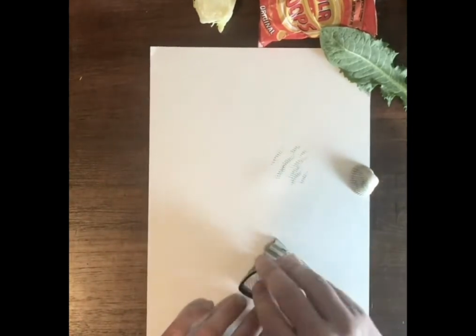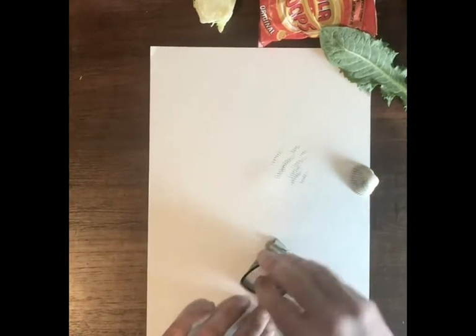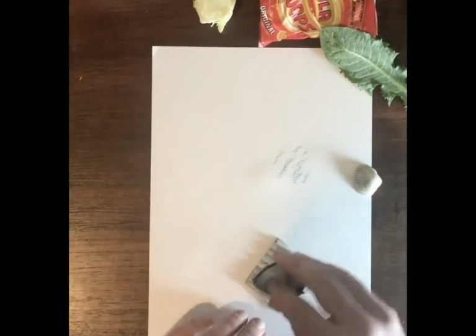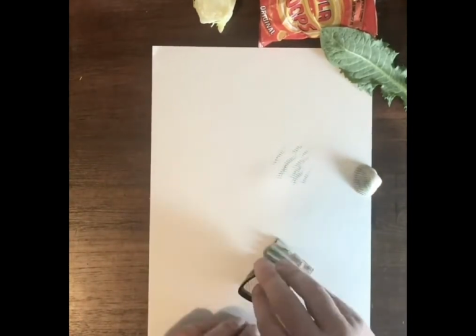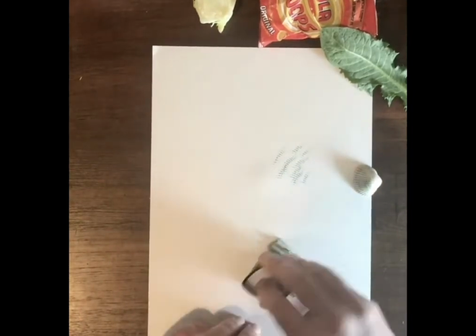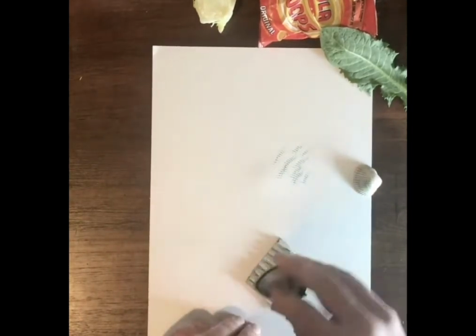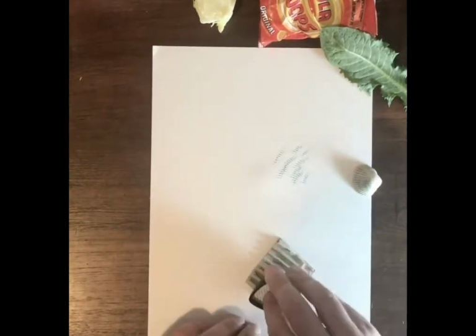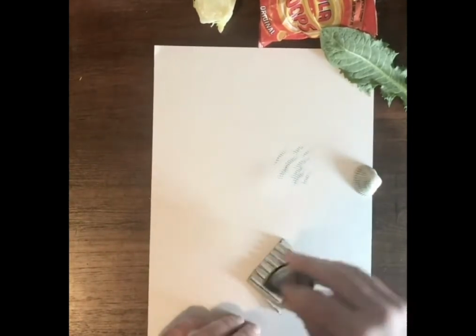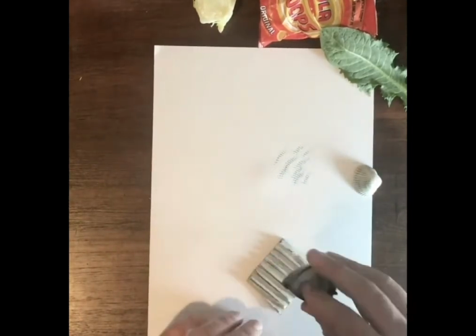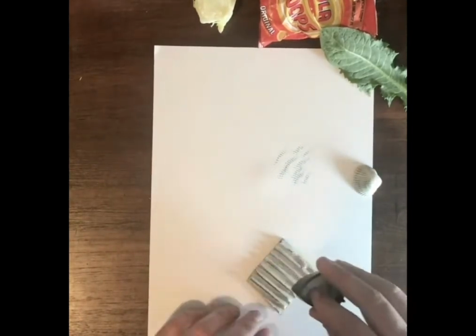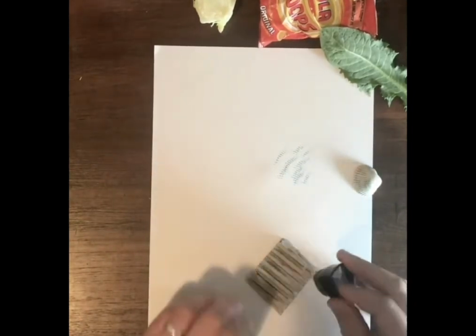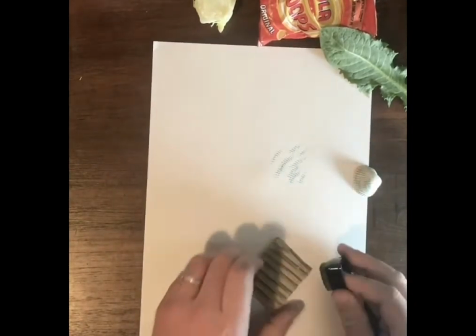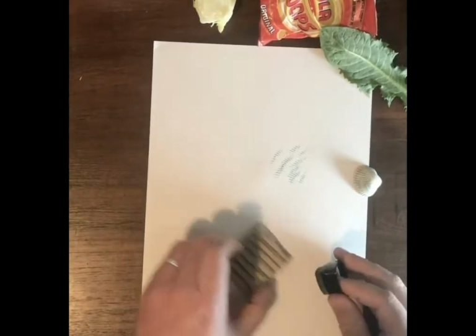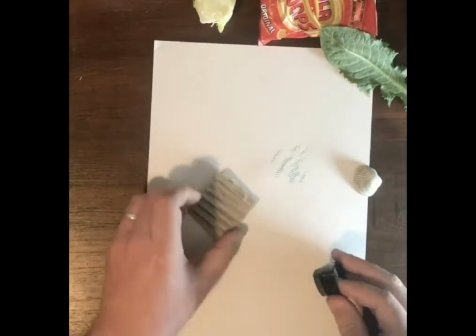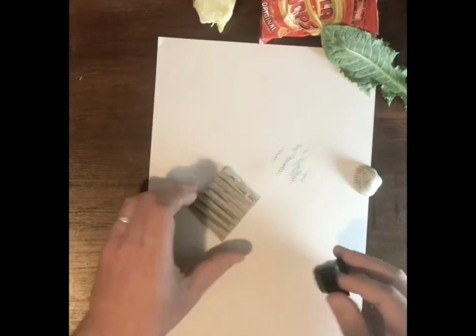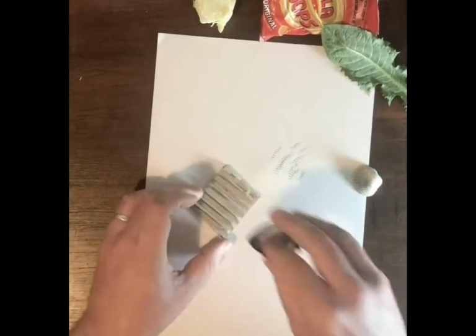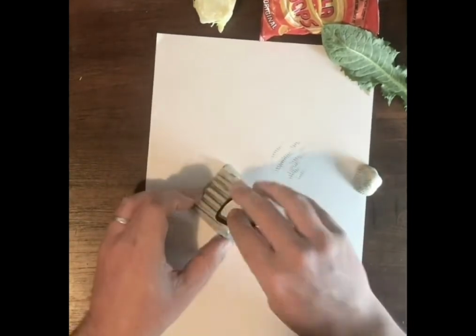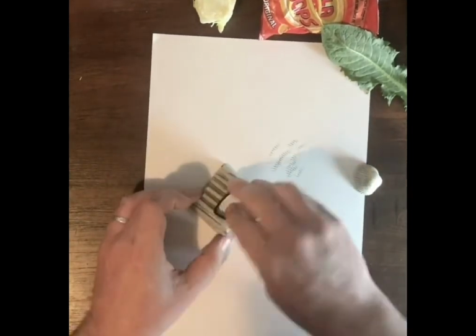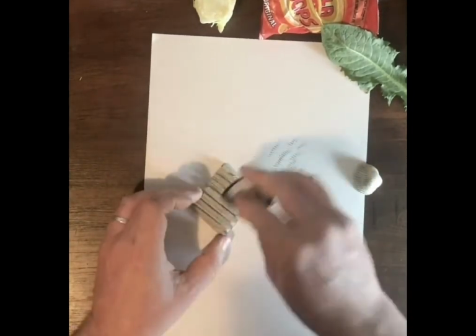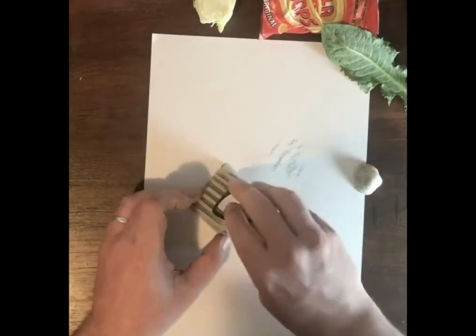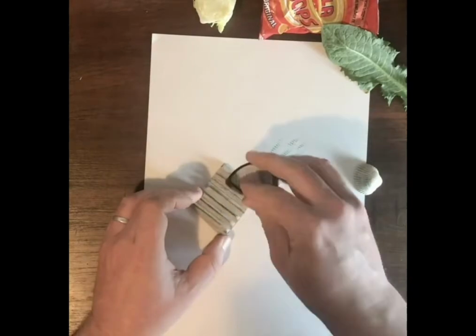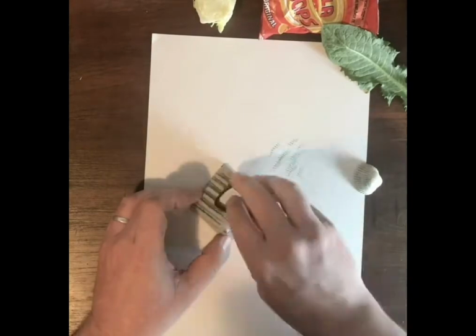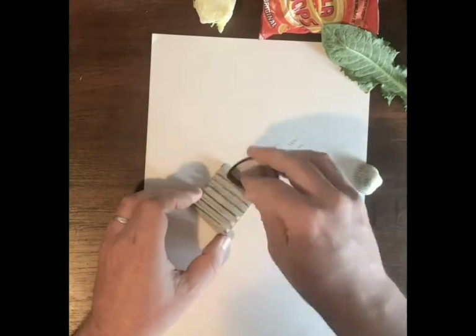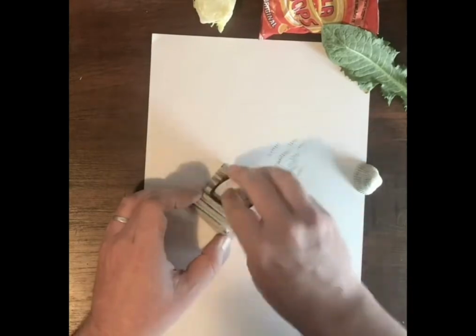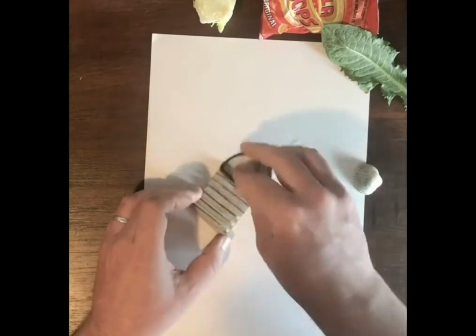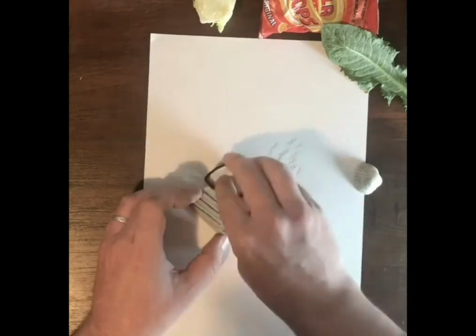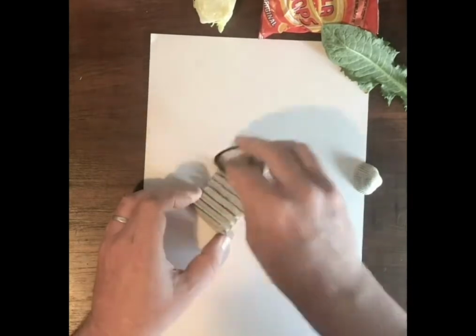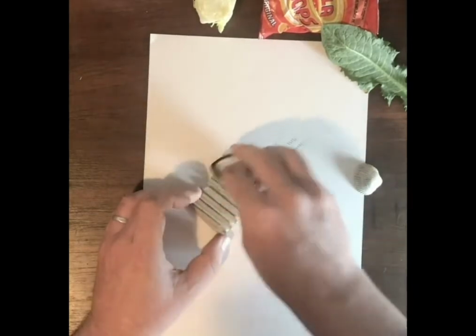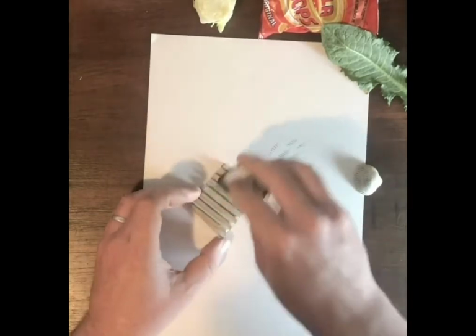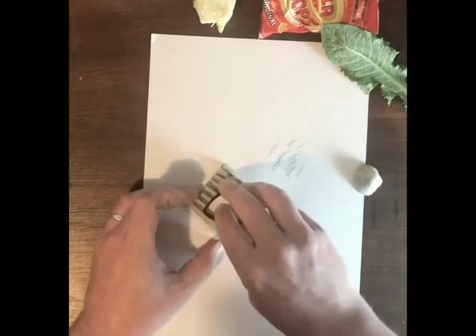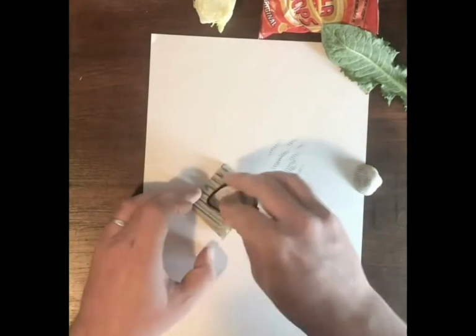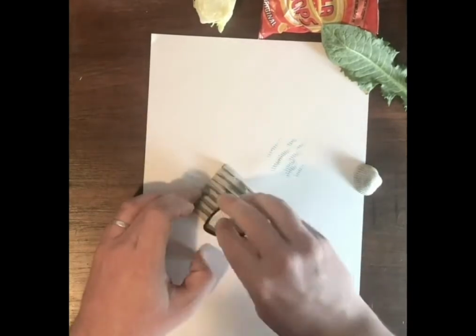This is a bit of corrugated cardboard — I've just torn the top layer off.